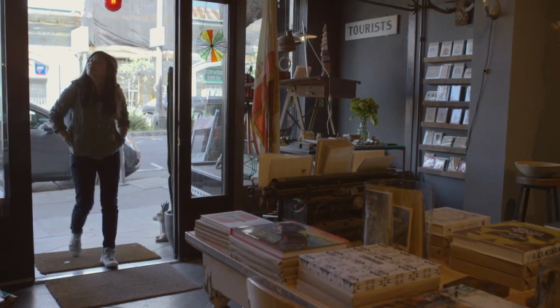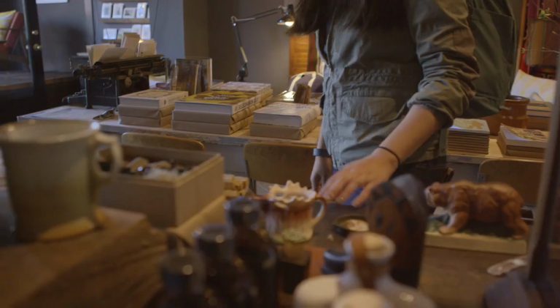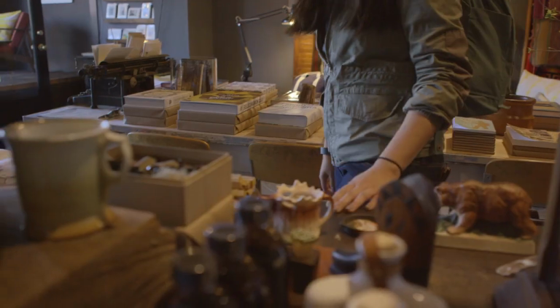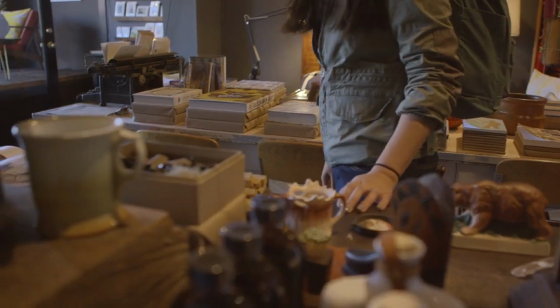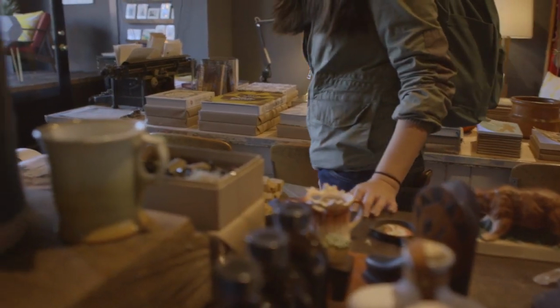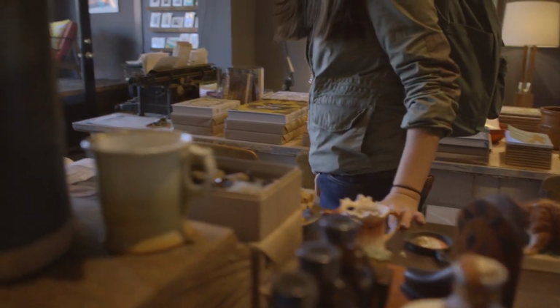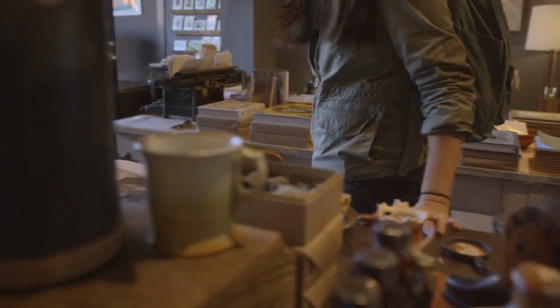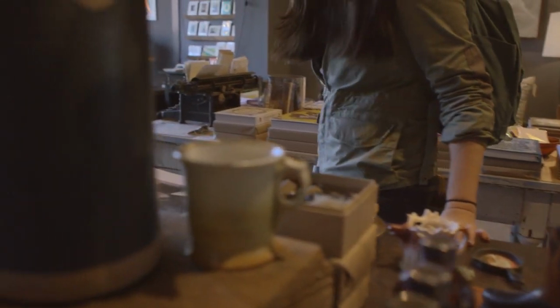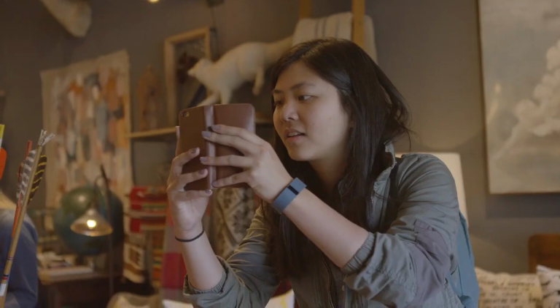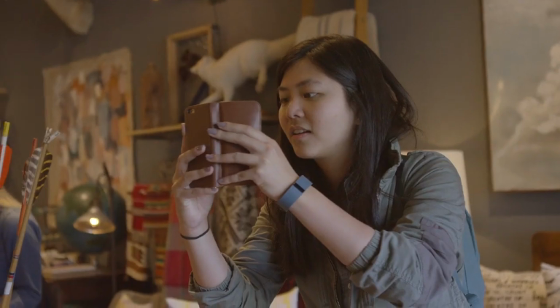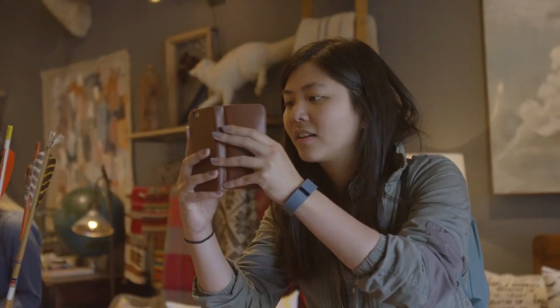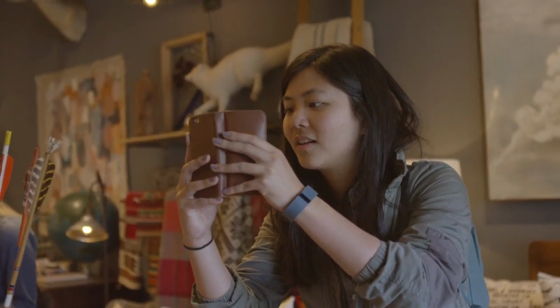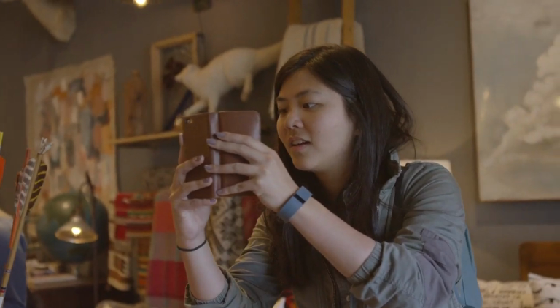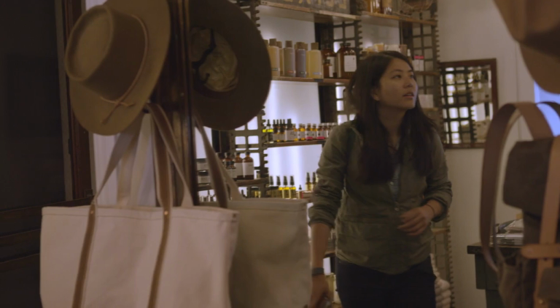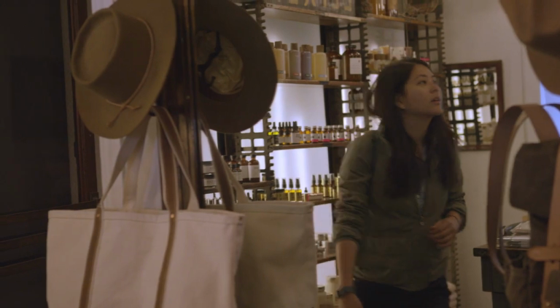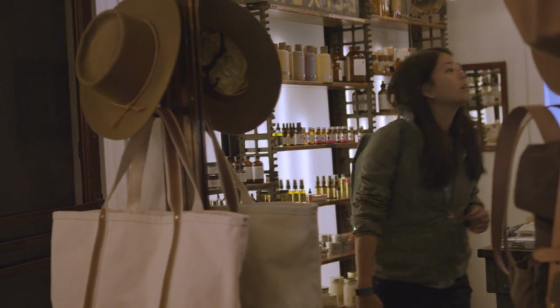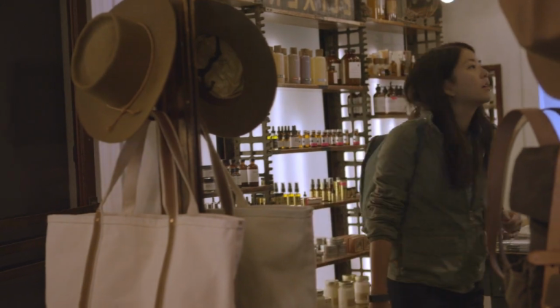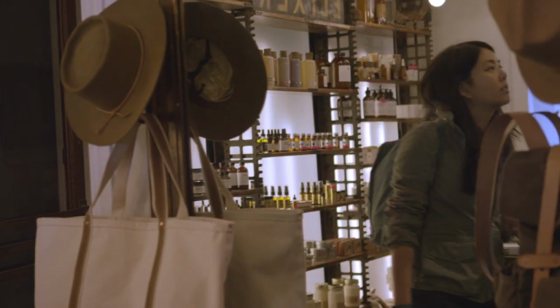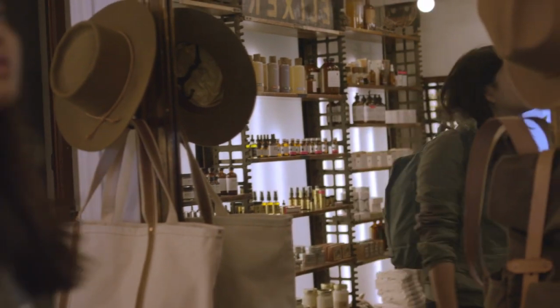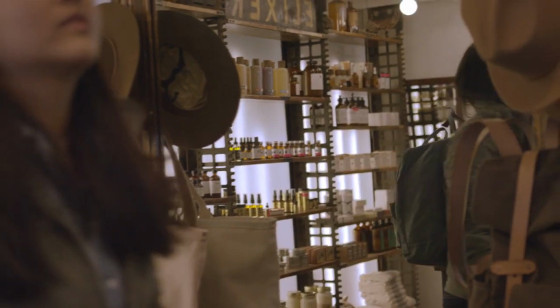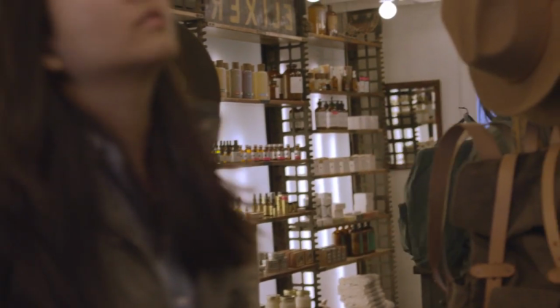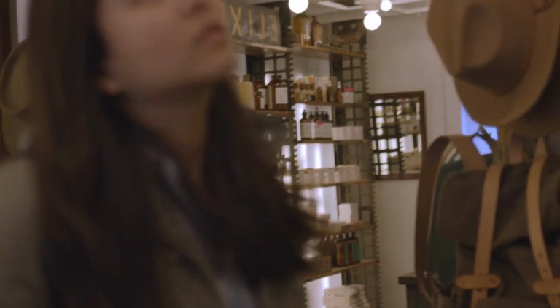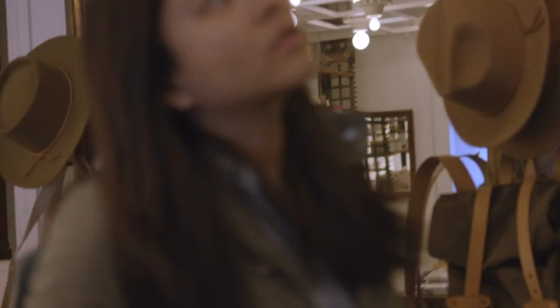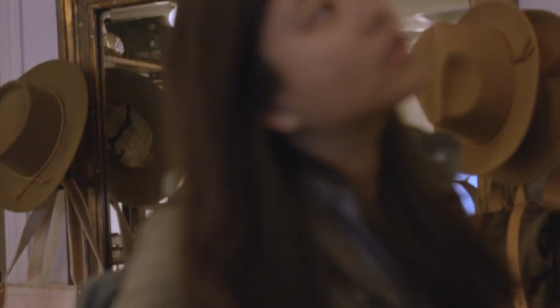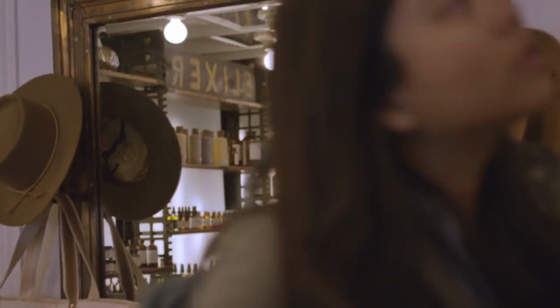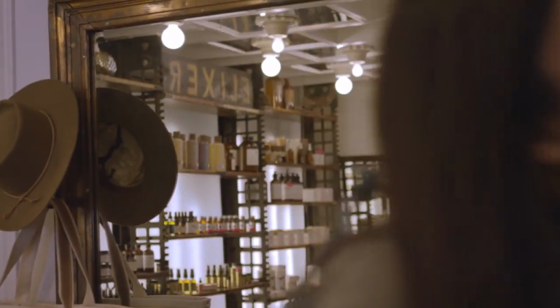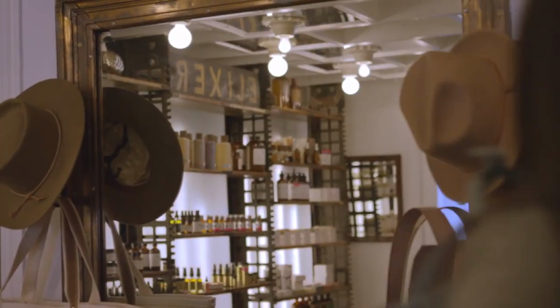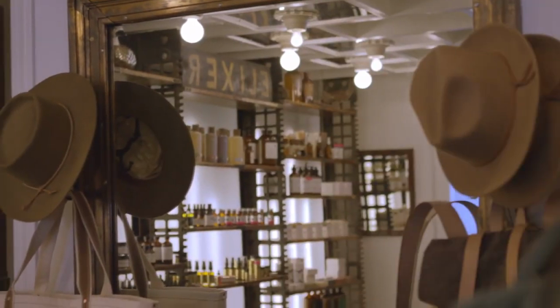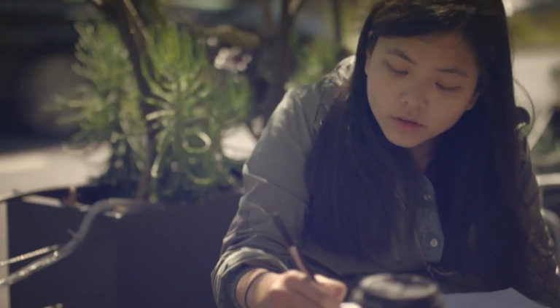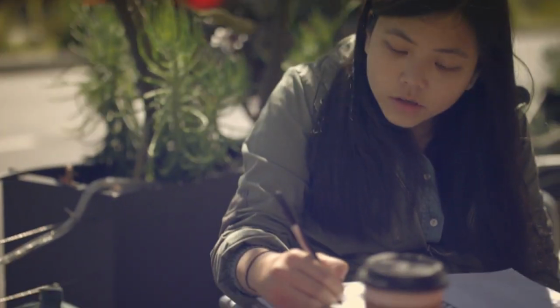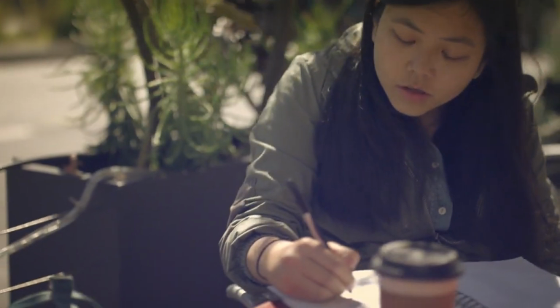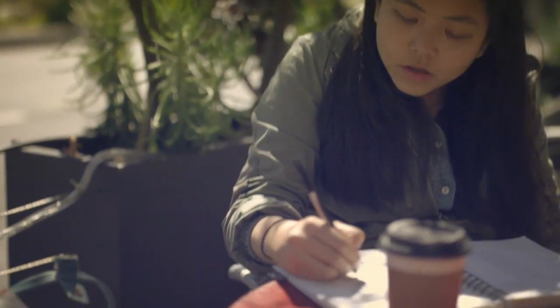My name is Christine Heron. I'm a graphic designer and hand letterer and an Adobe Creative Resident this year.